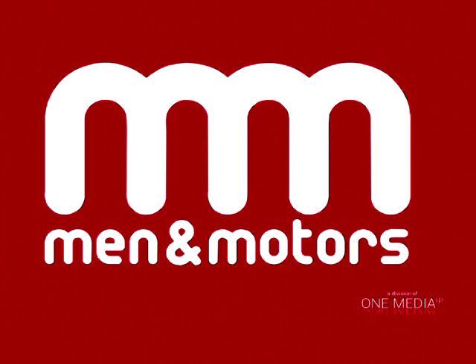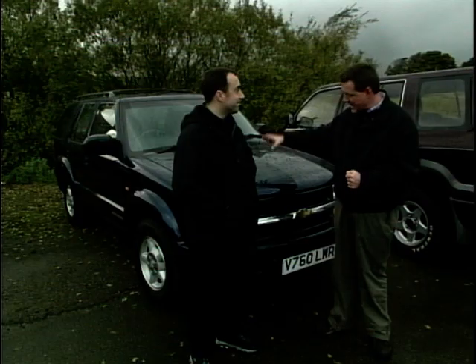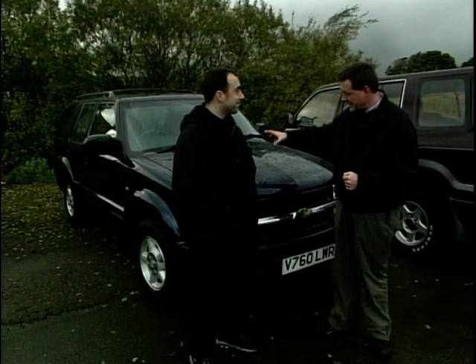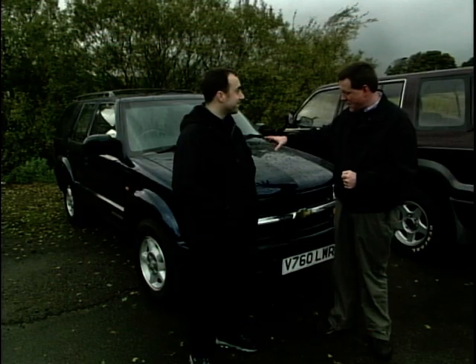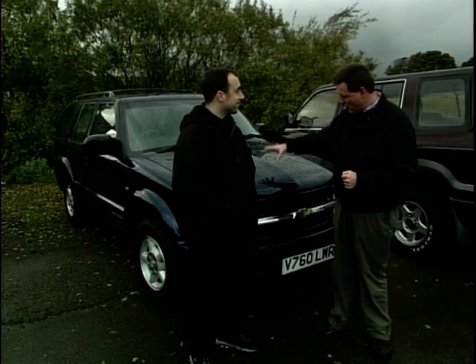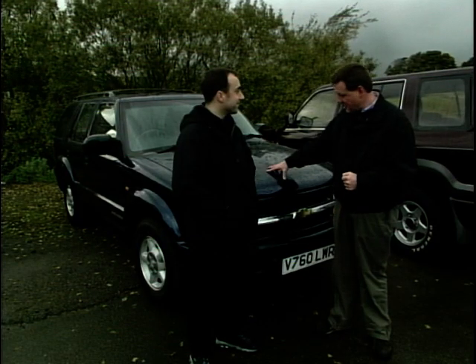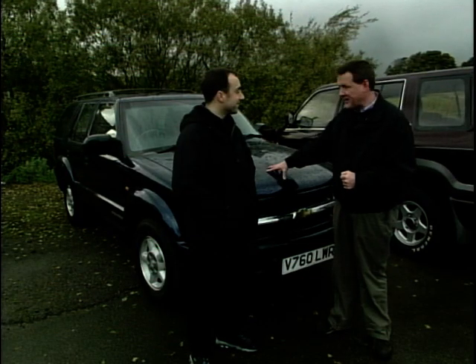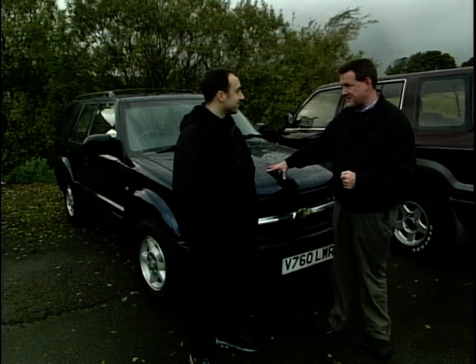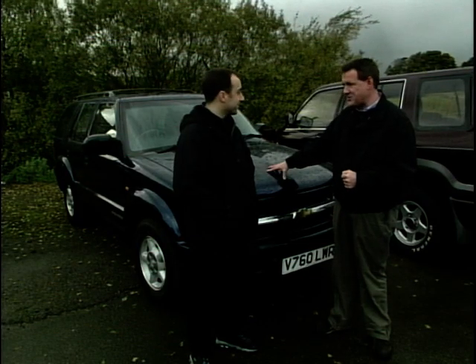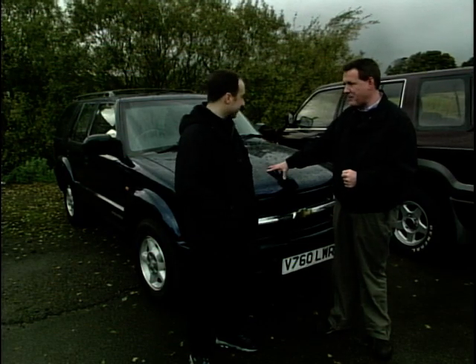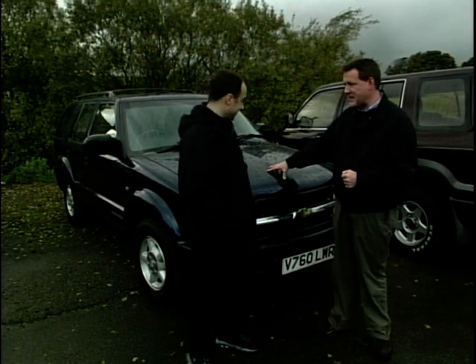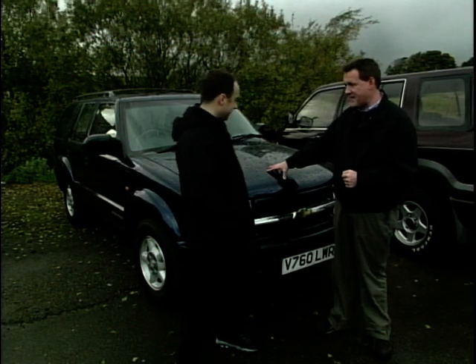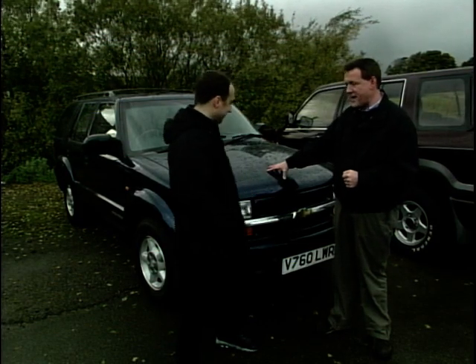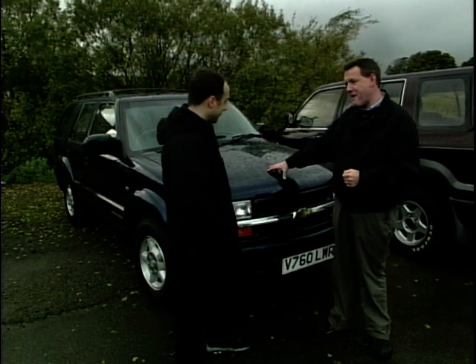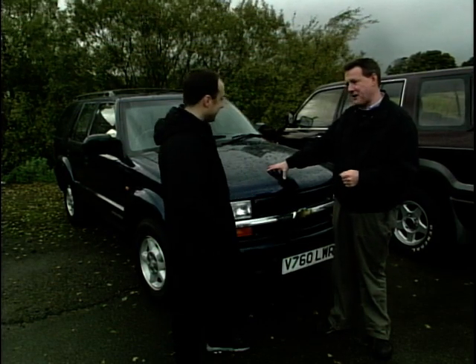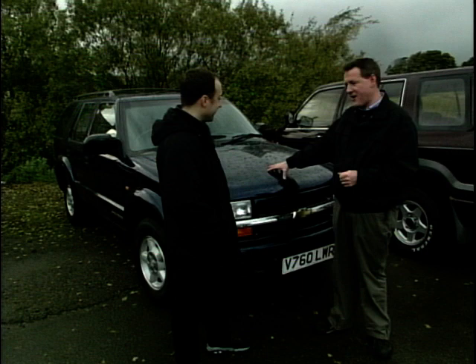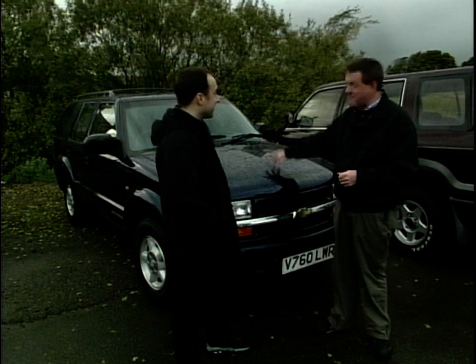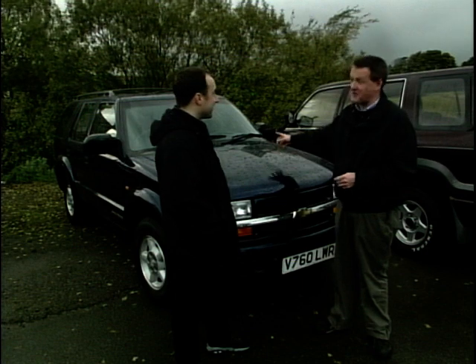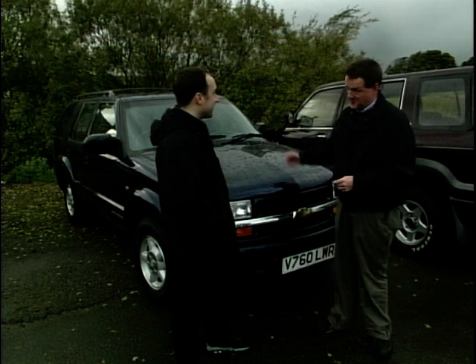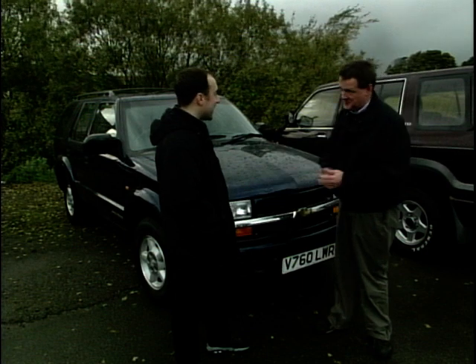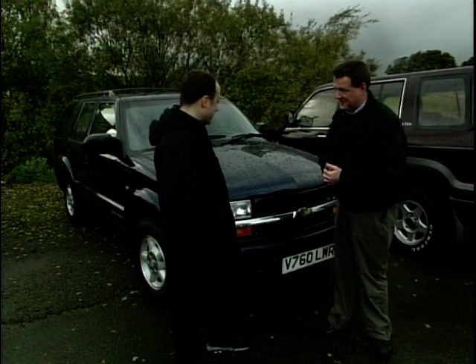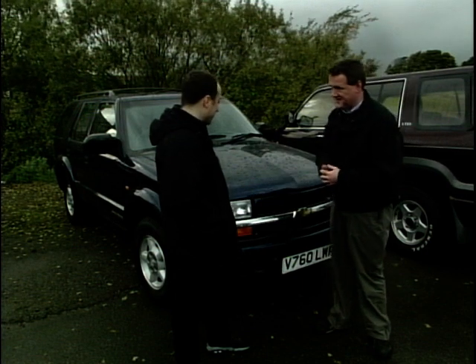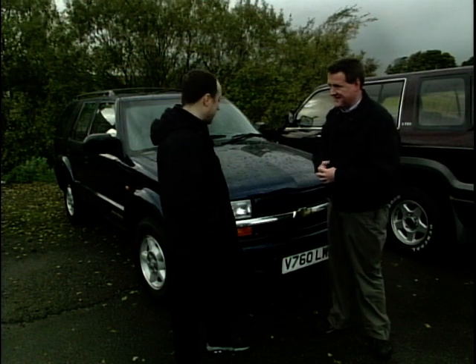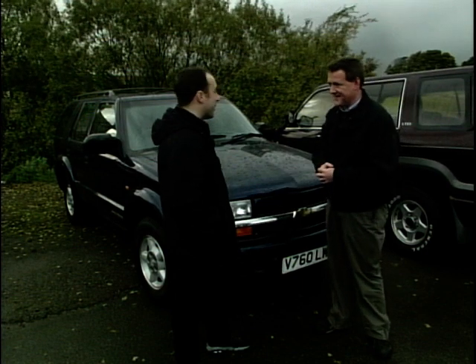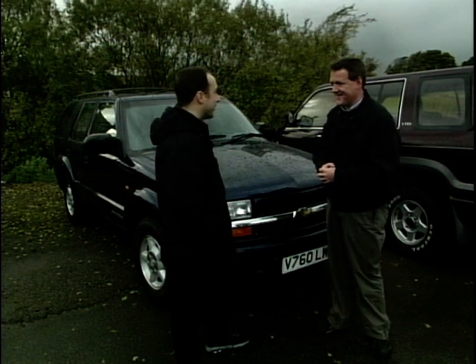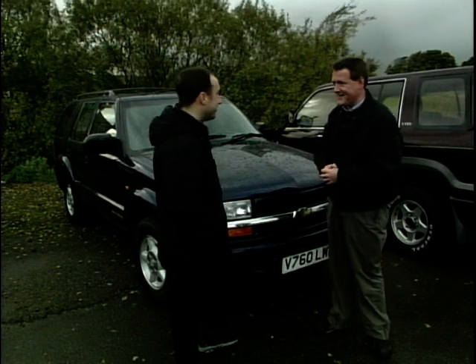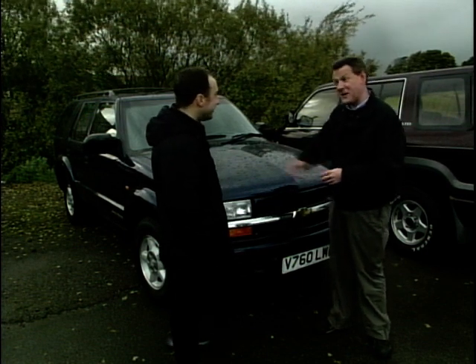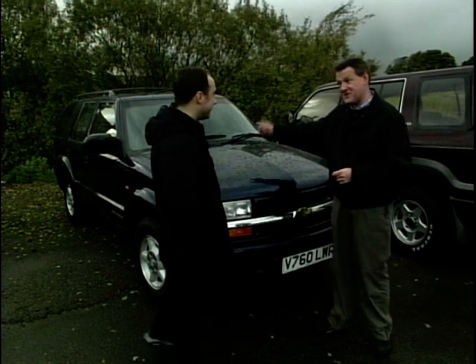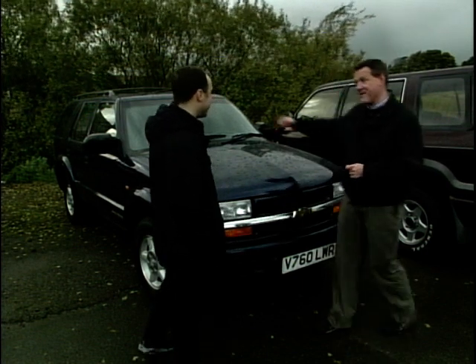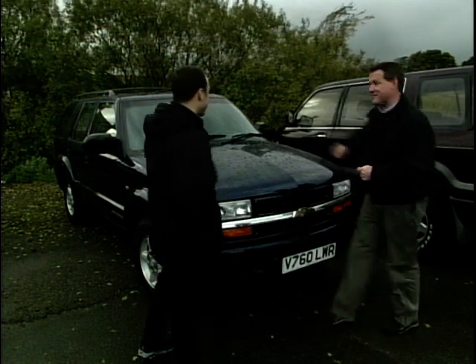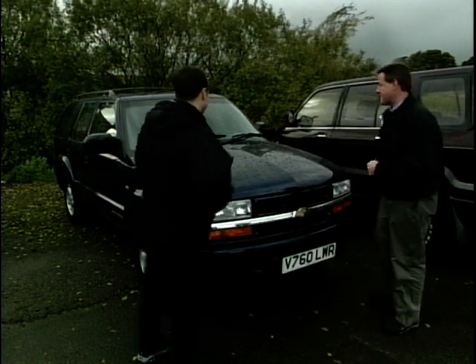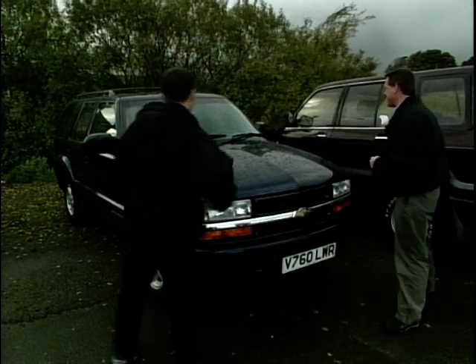What do you think of this - the Chevy Blazer, an American car if ever there was one? Big, brash and American. We need to drive it. Jump in.